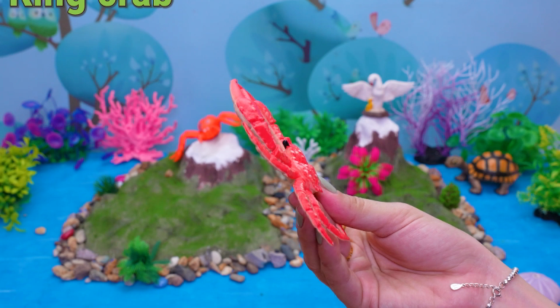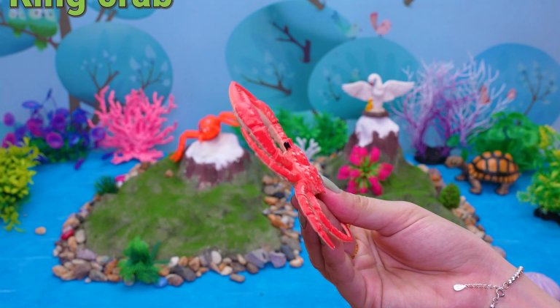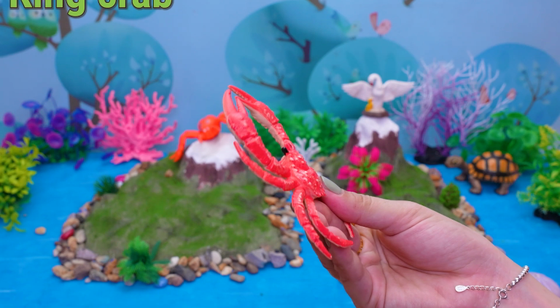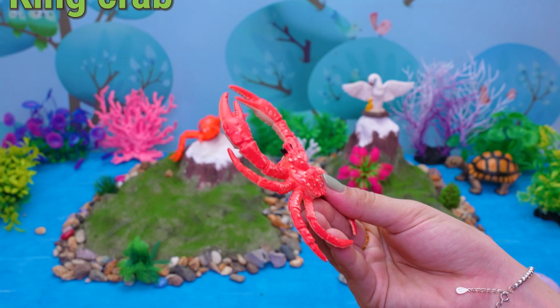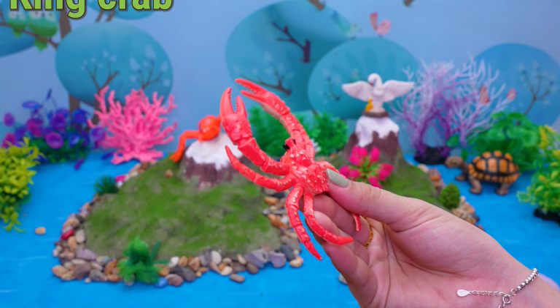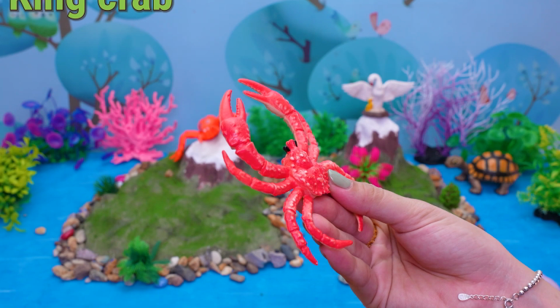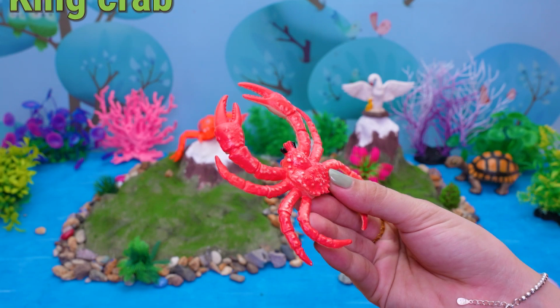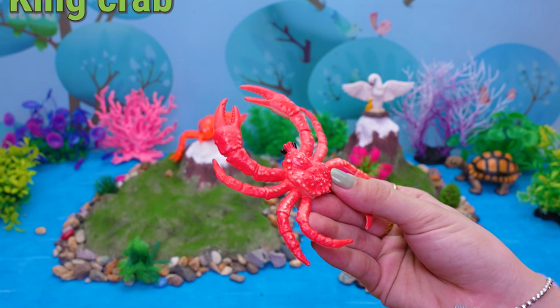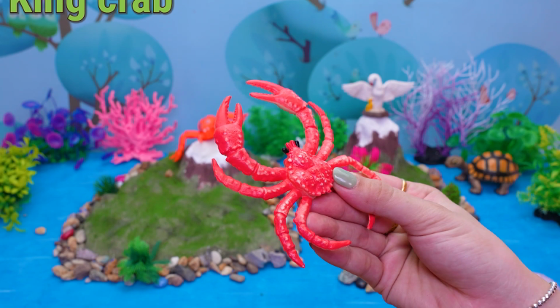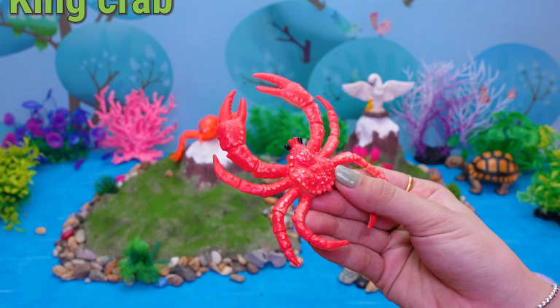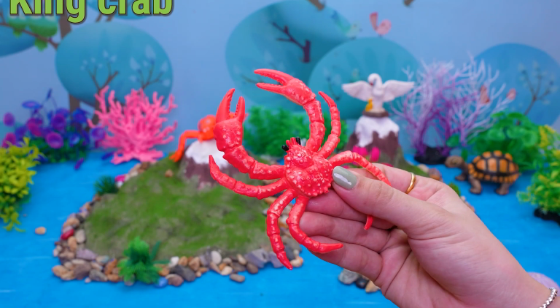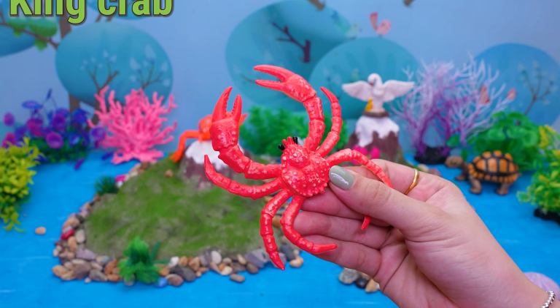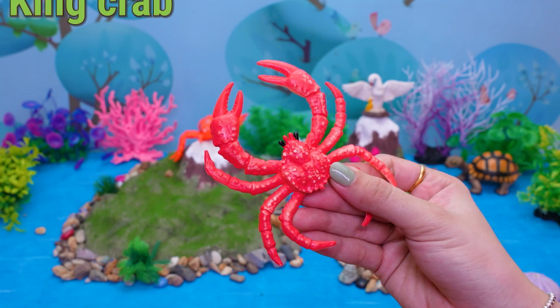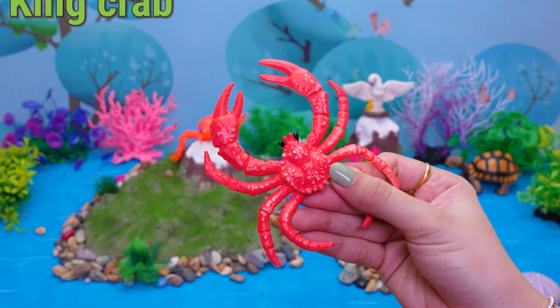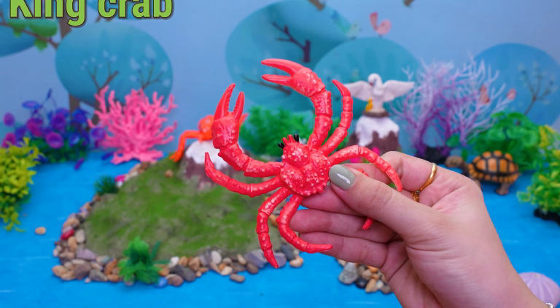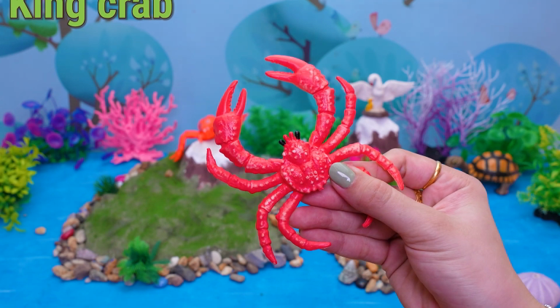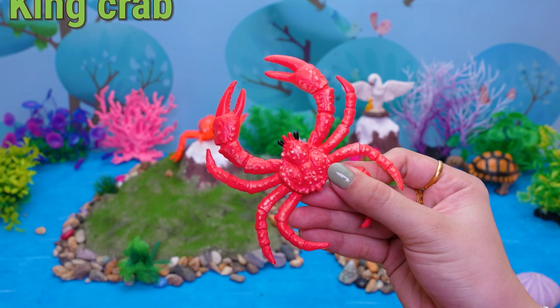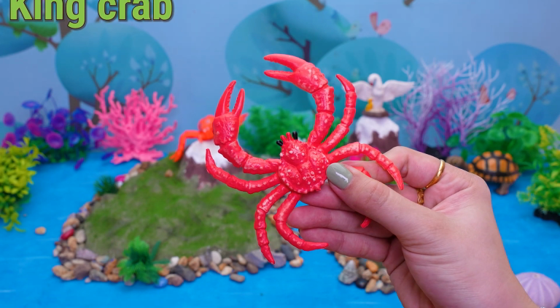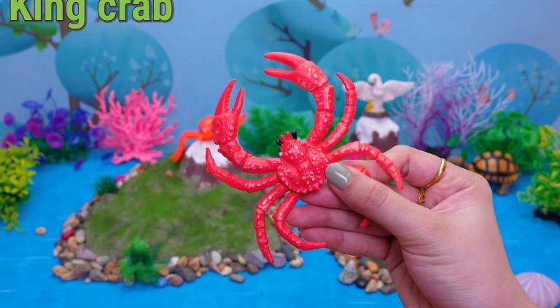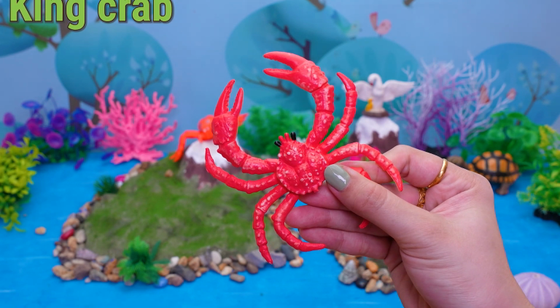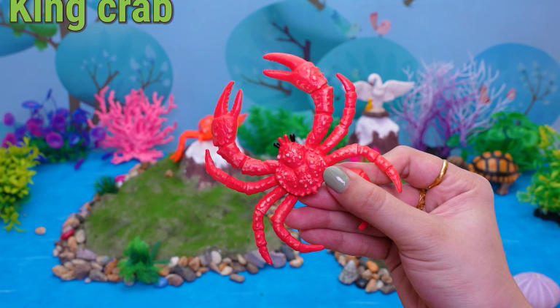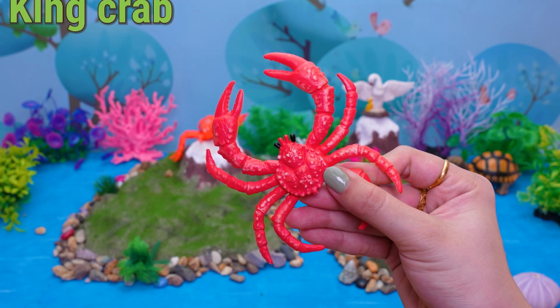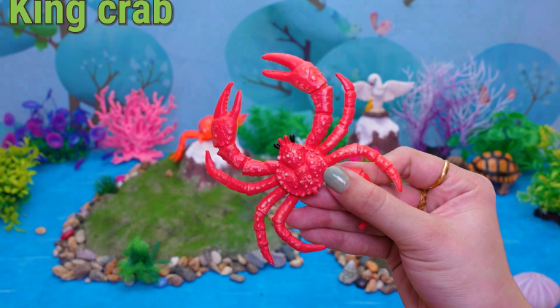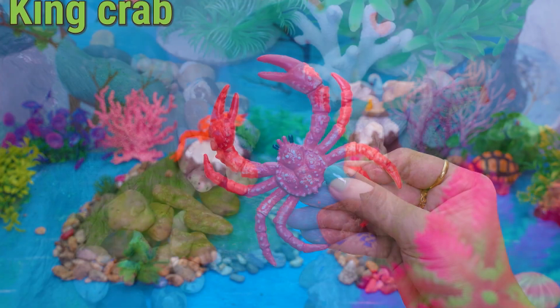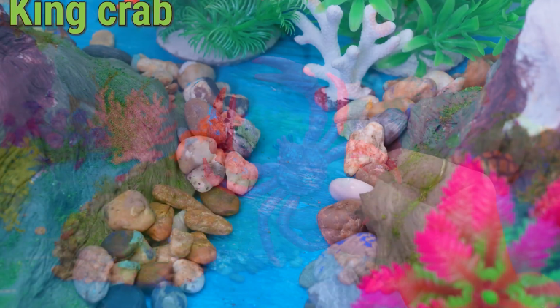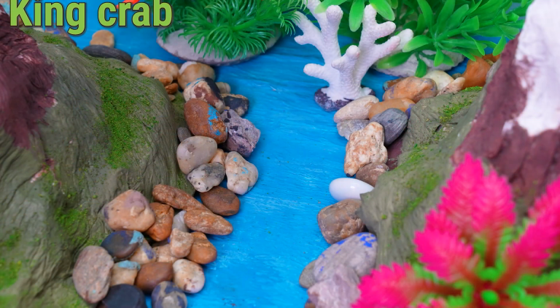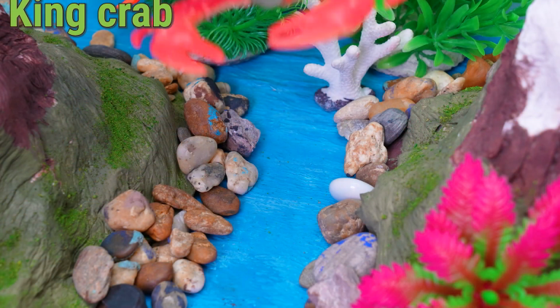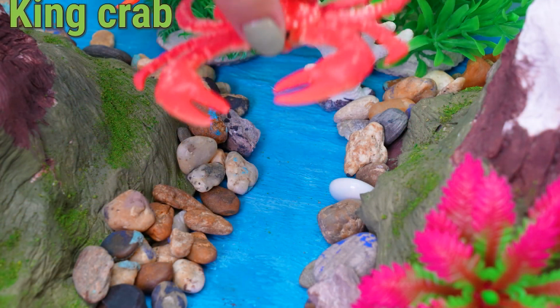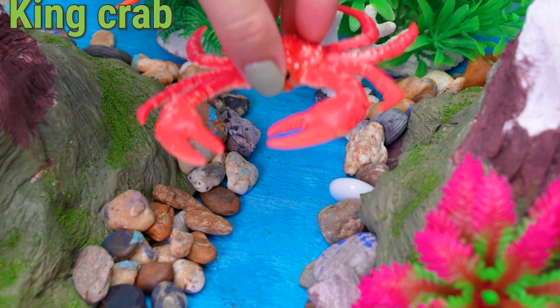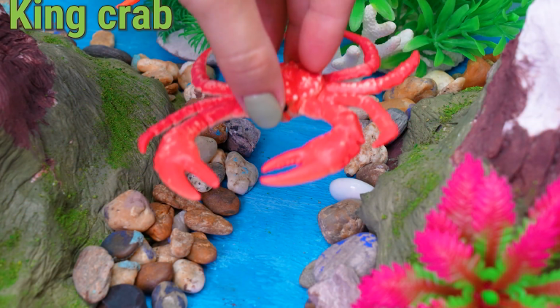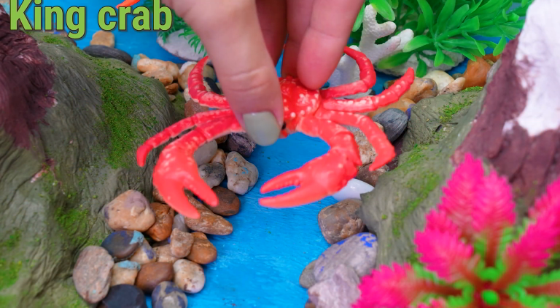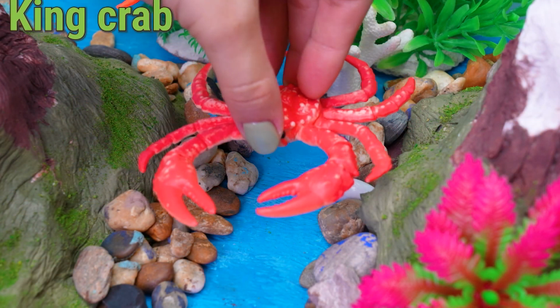This is a King Crab! Yay! Let's discover the mighty King Crab!